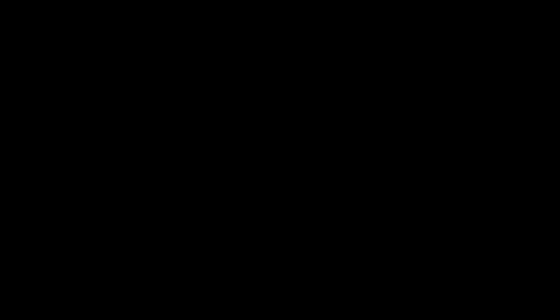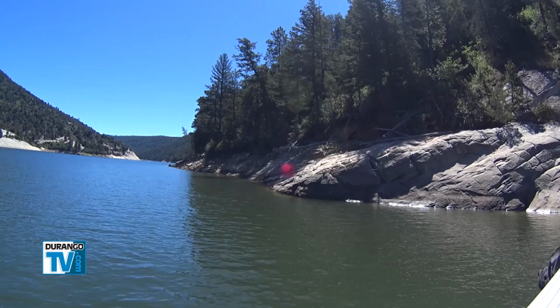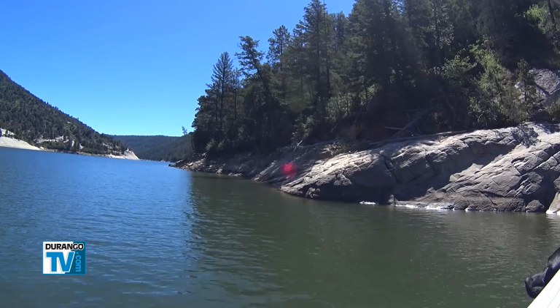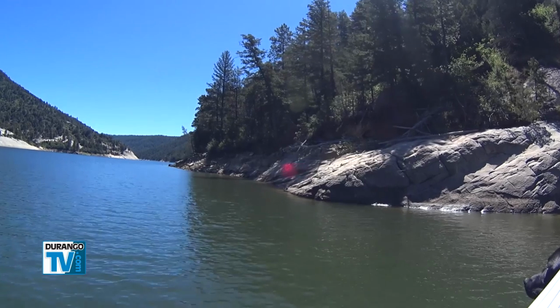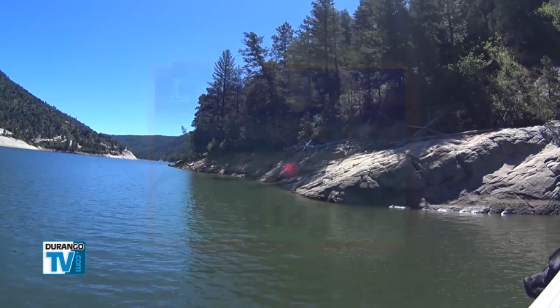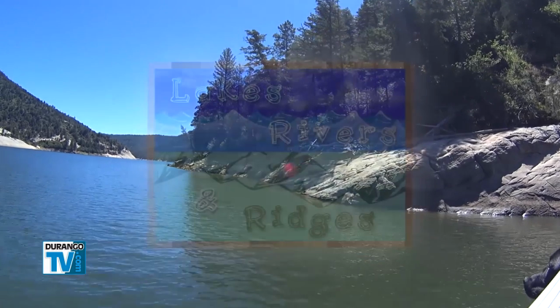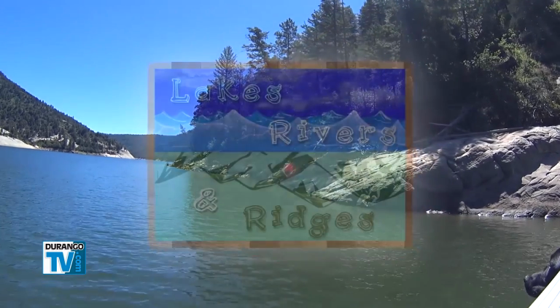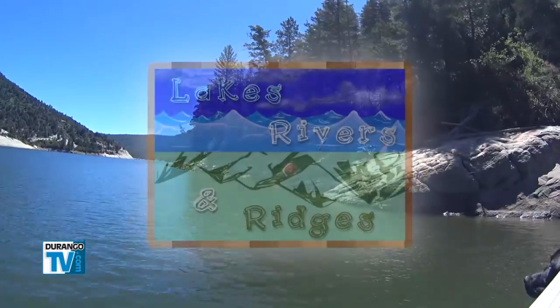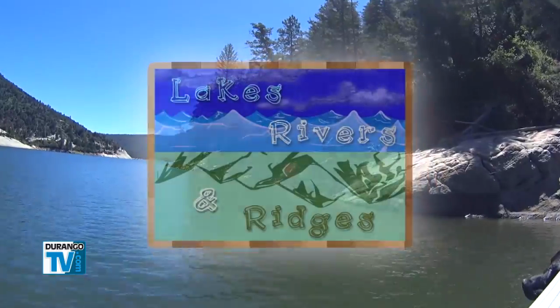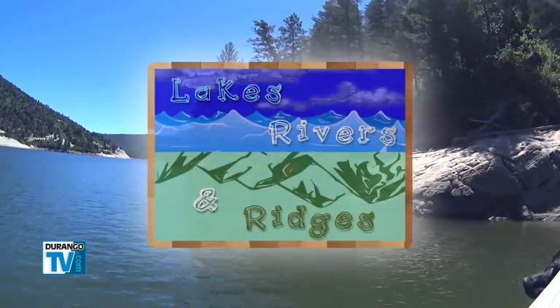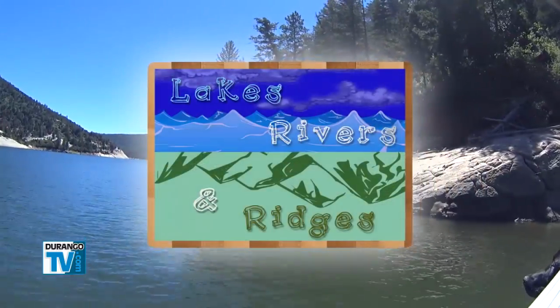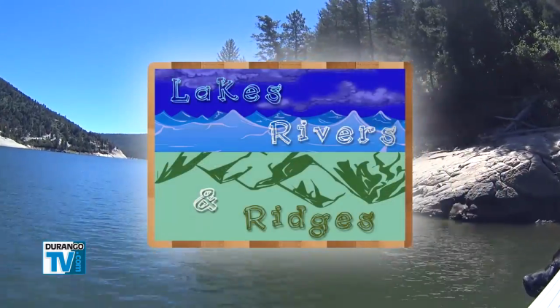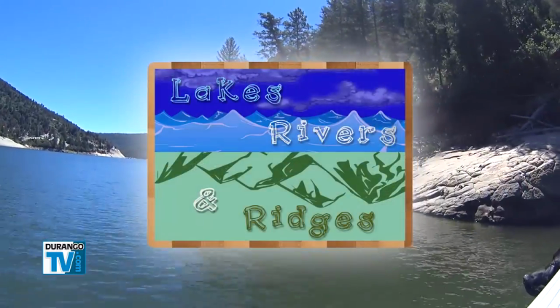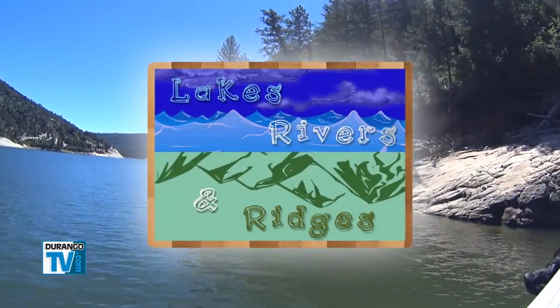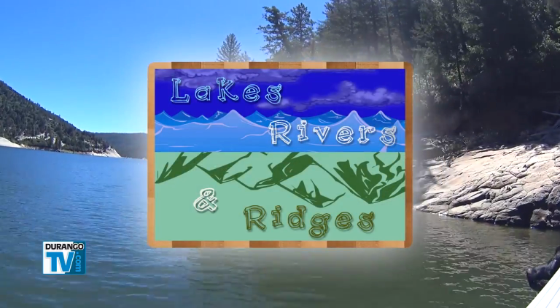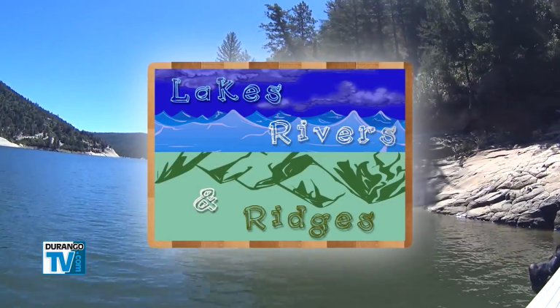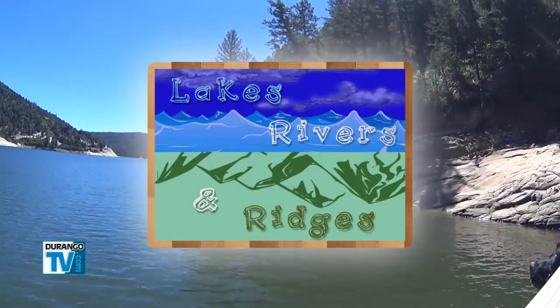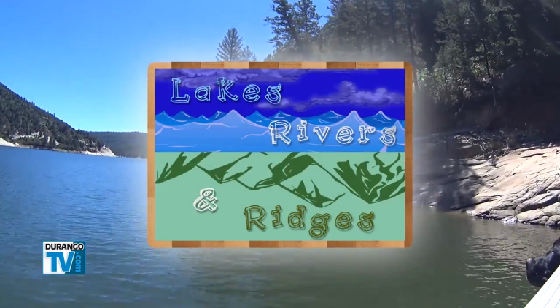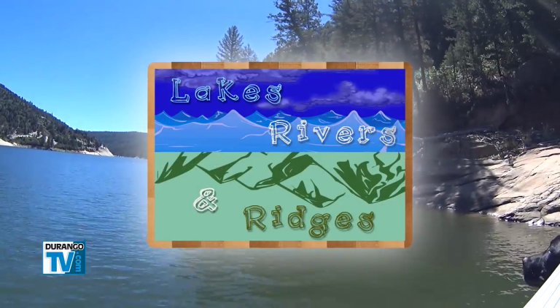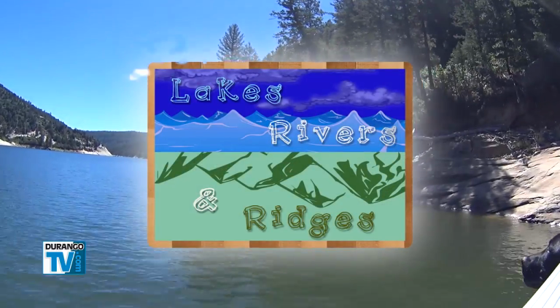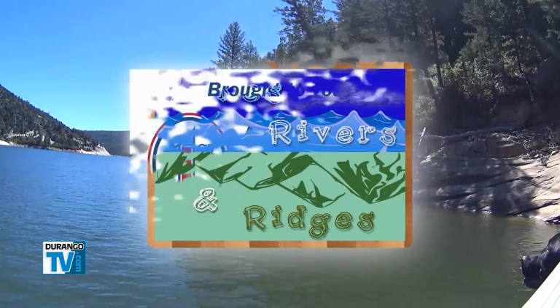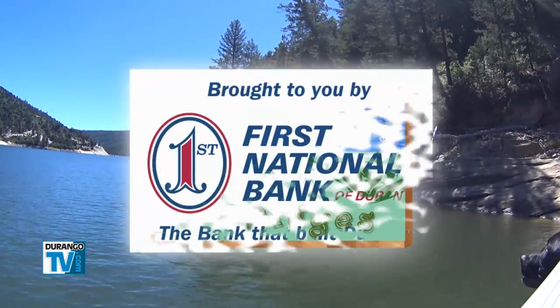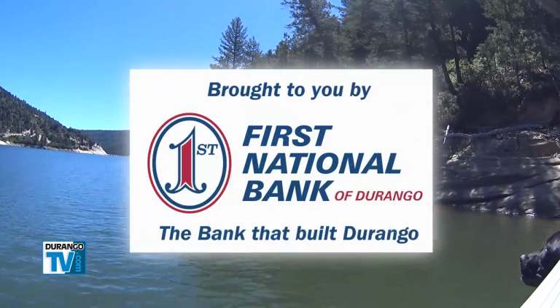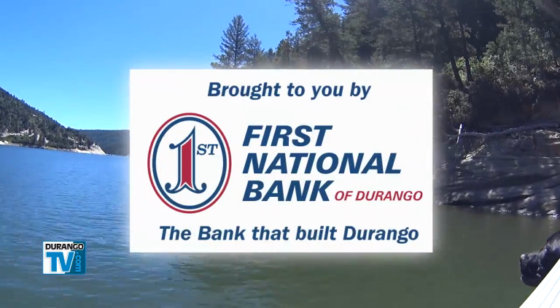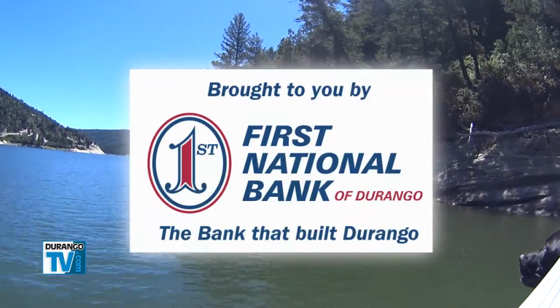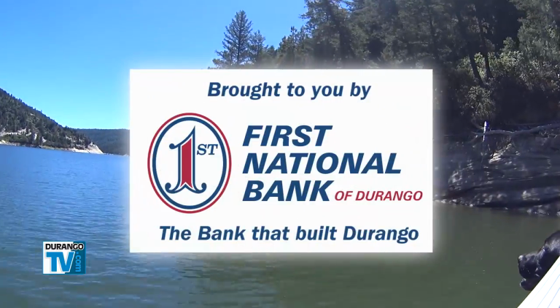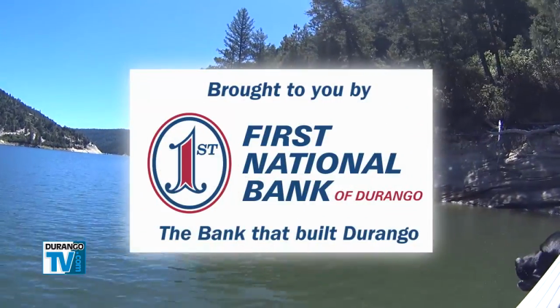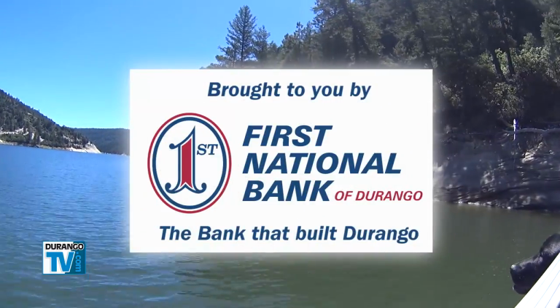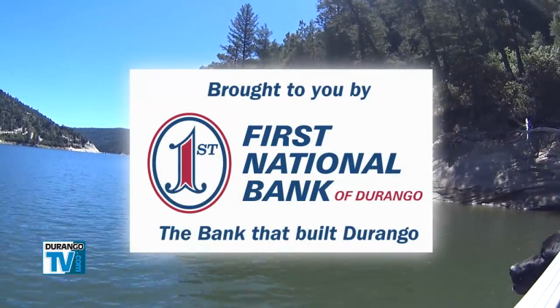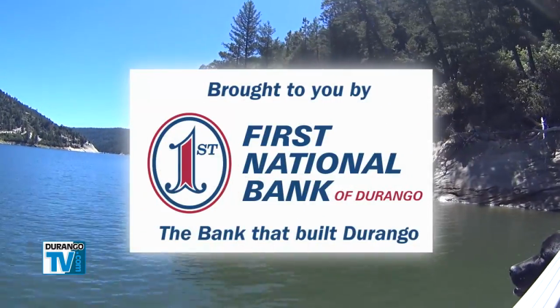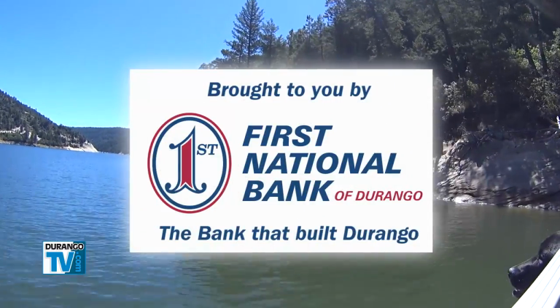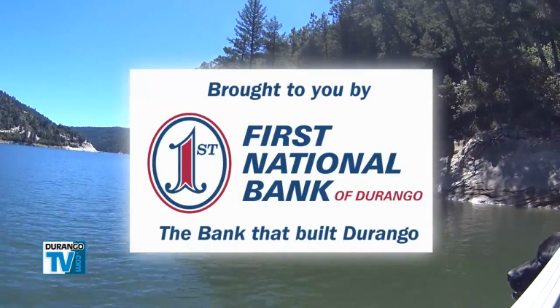This program is brought to you by First National Bank of Durango, the bank that built Durango.